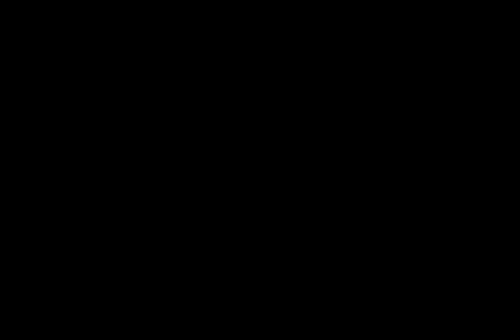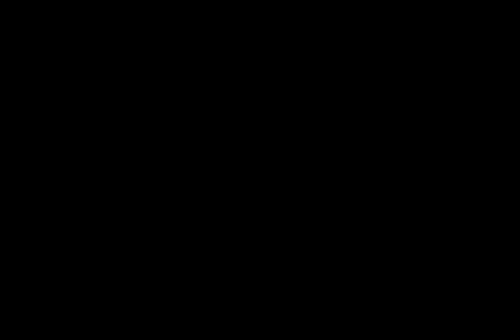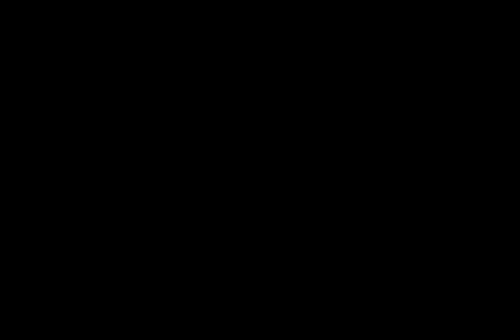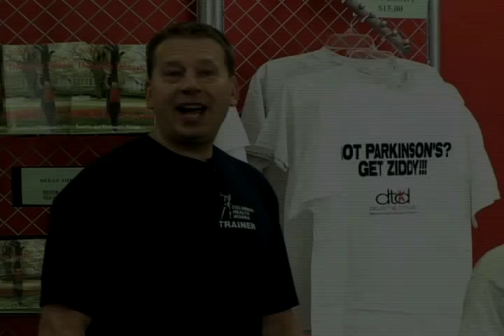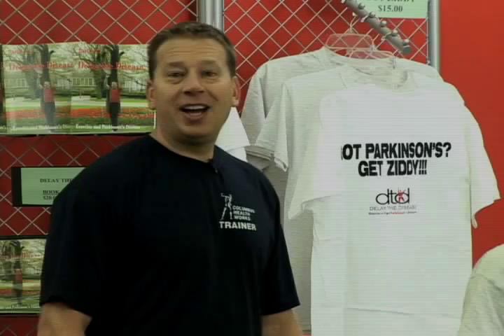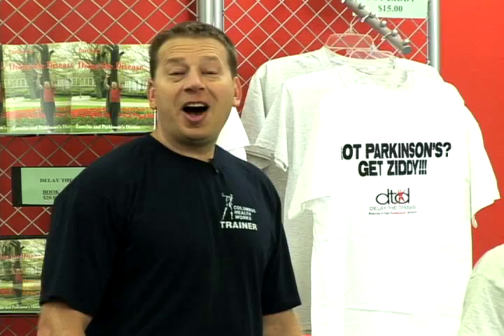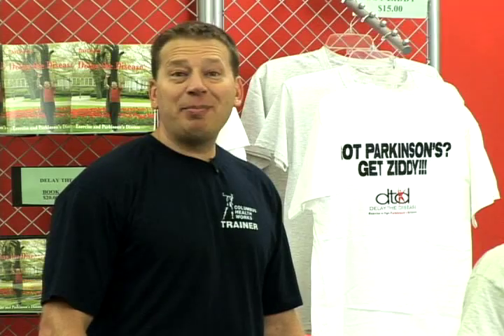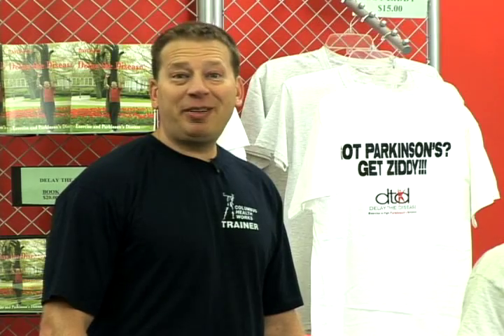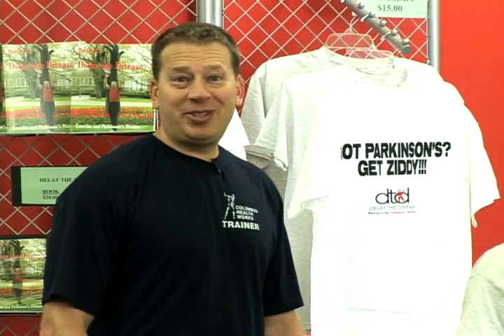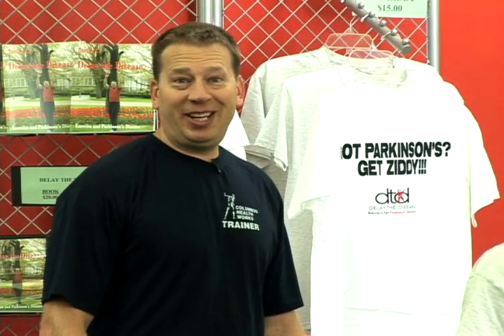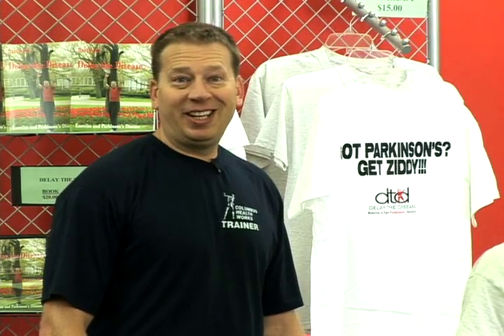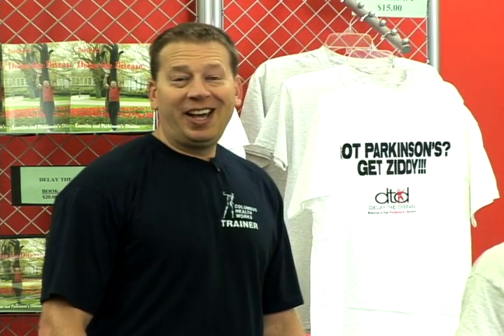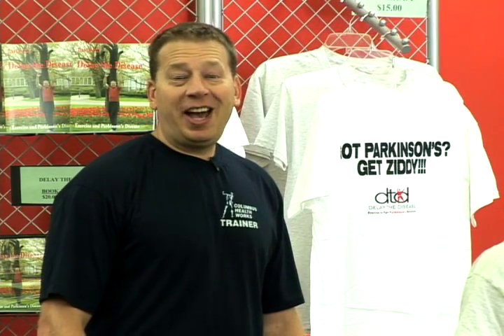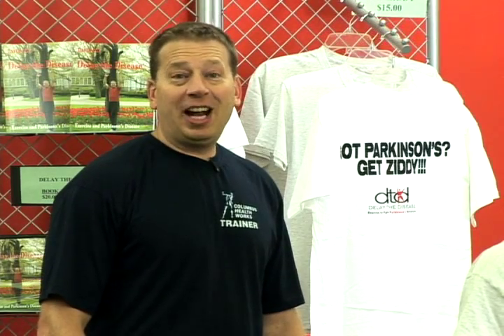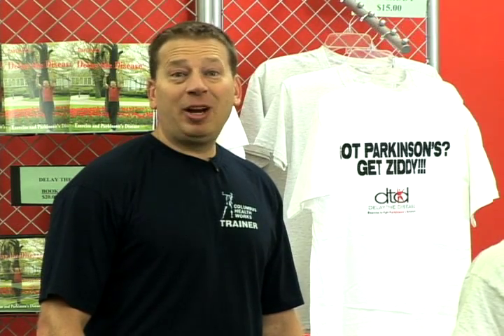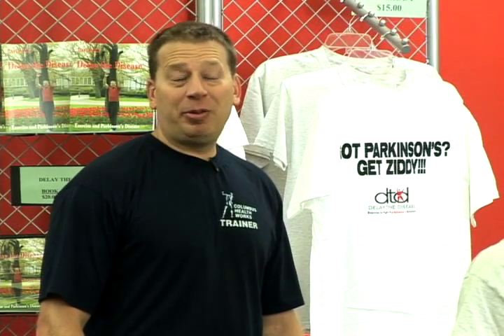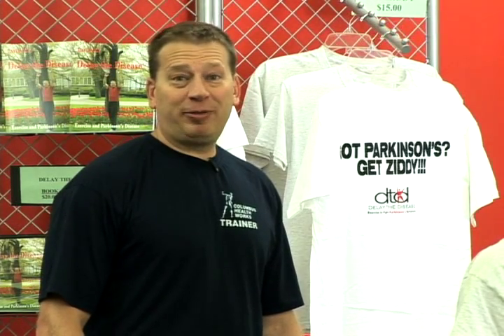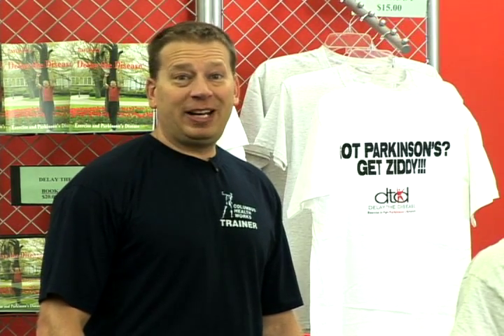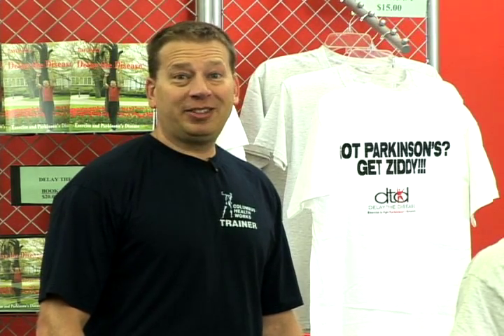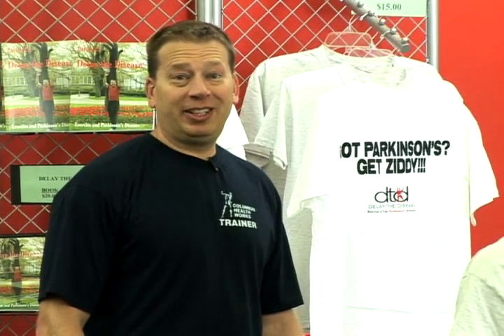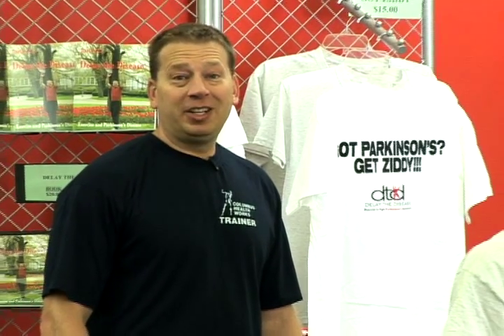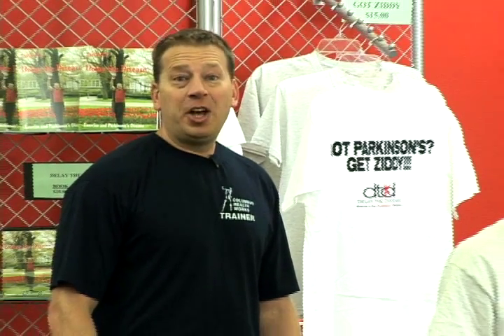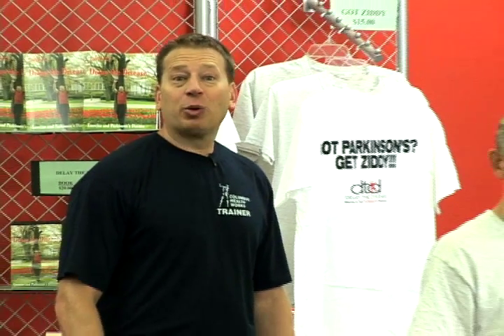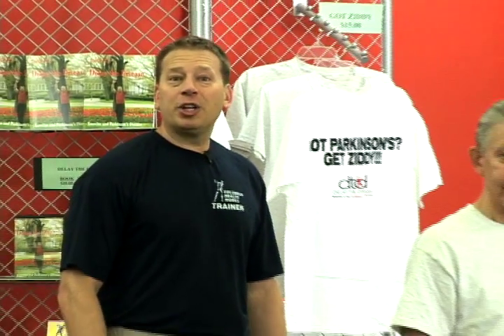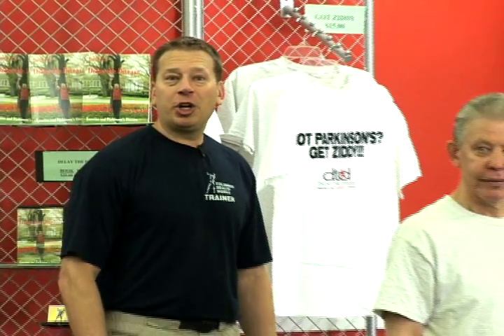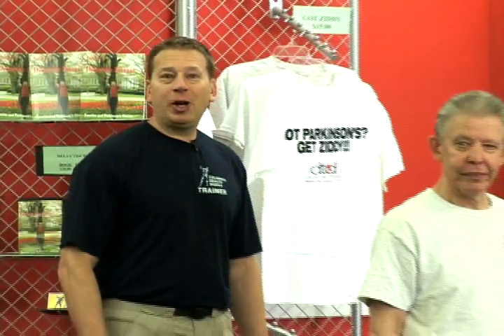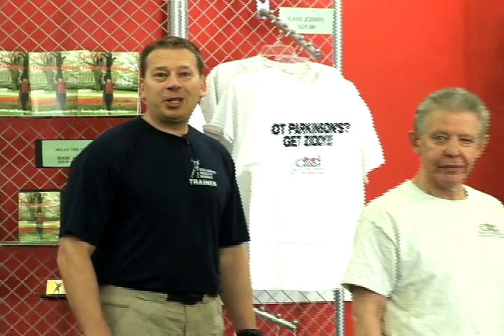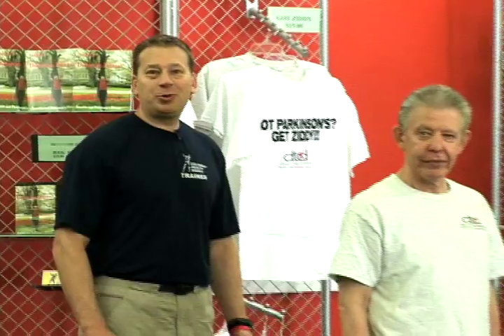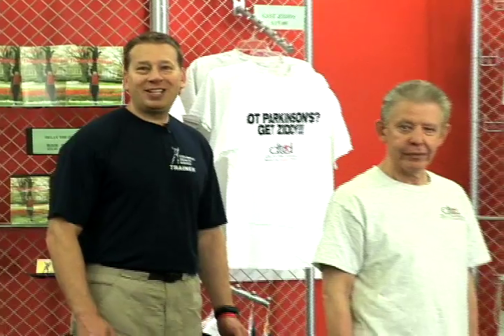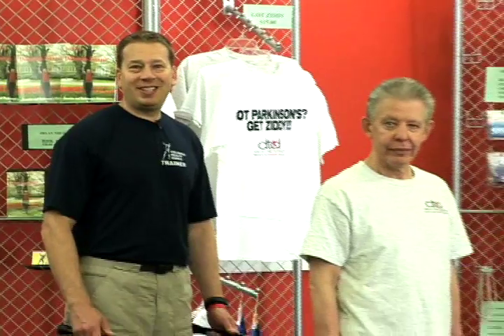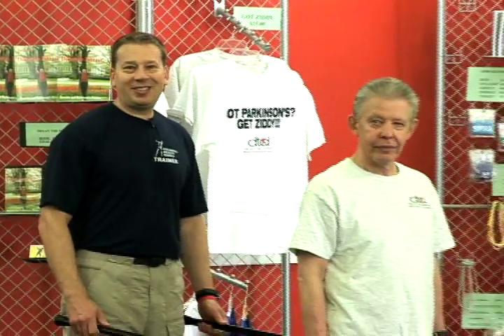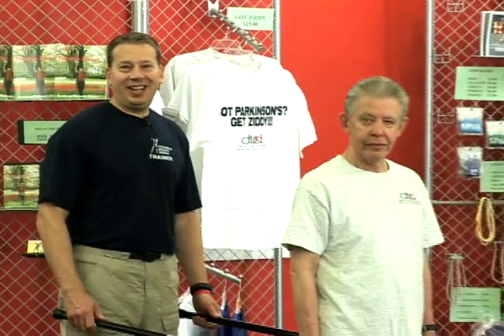Hi, I'm David Zidd, and I'm here with my friend Anthony, and we're going to show you how to use zitty sticks today.